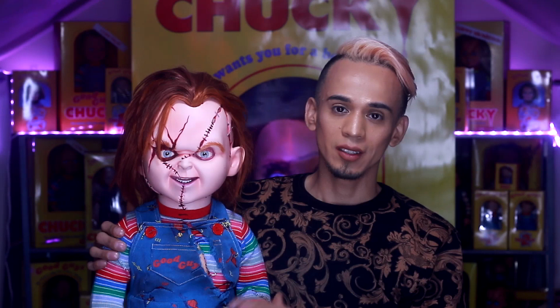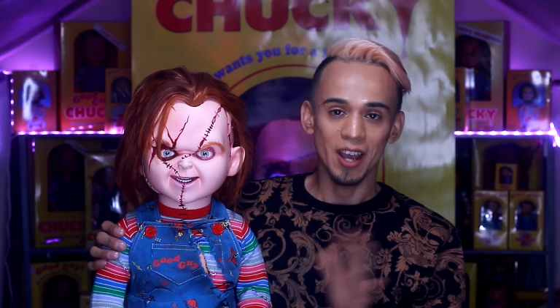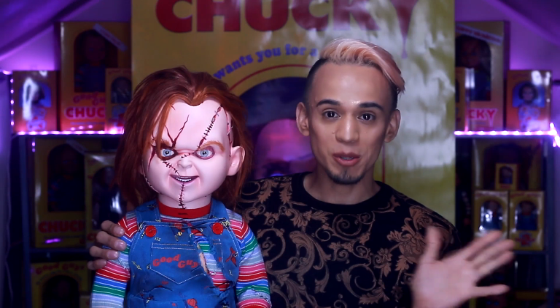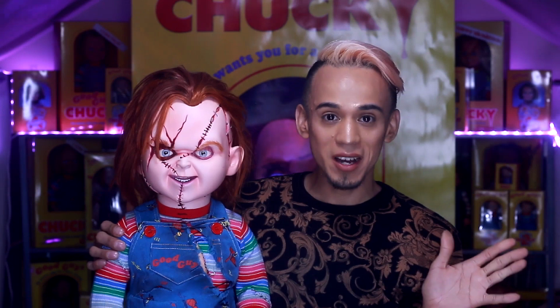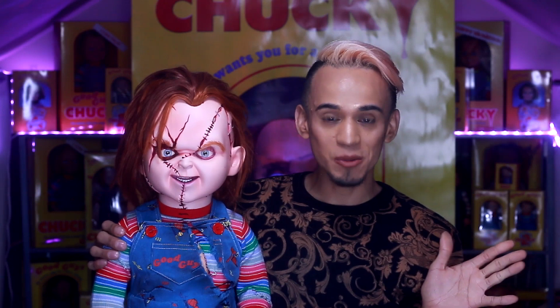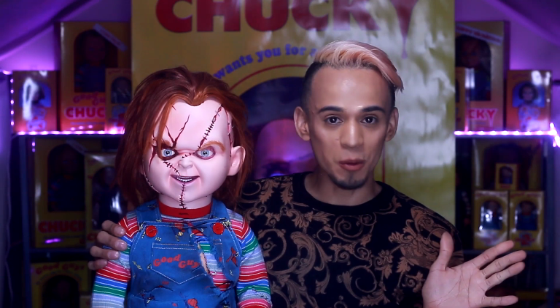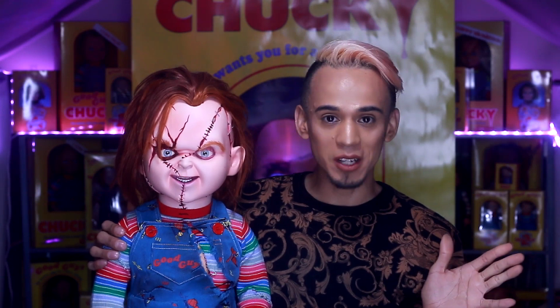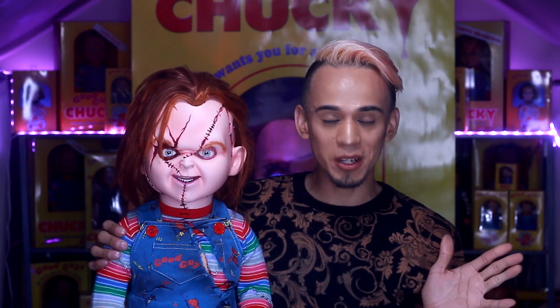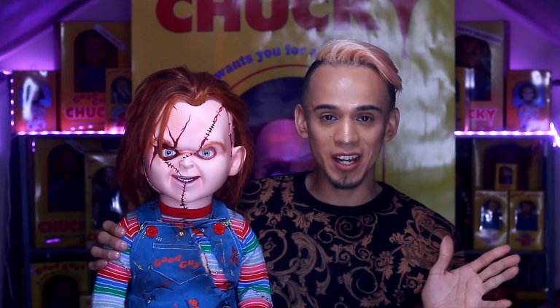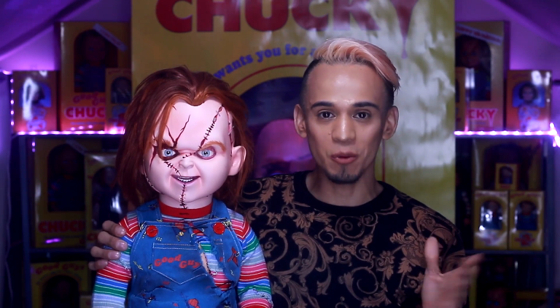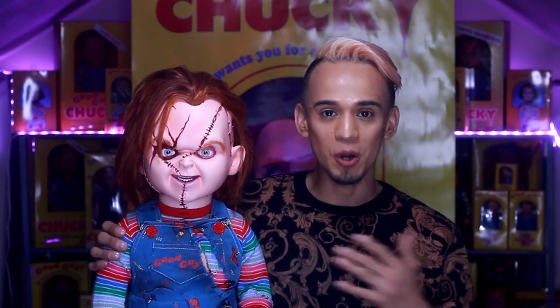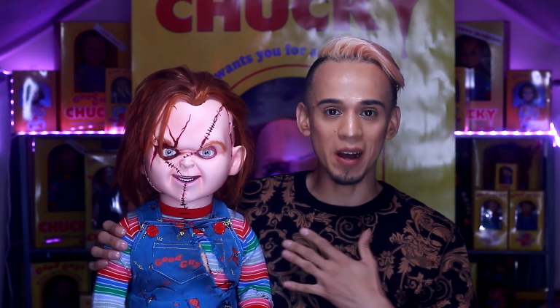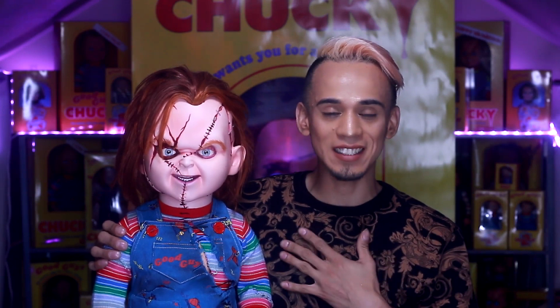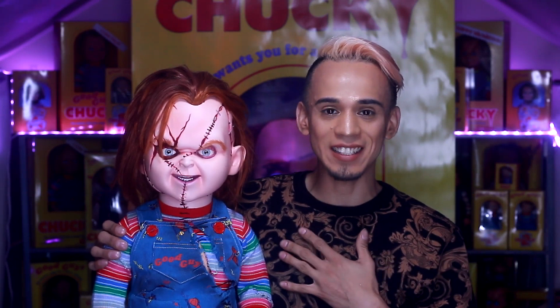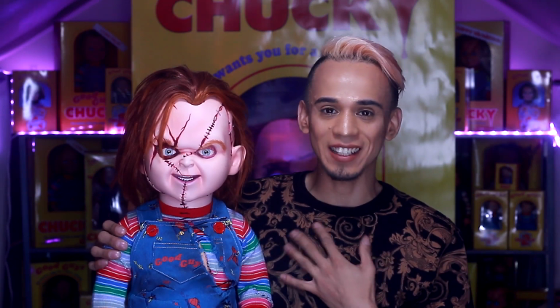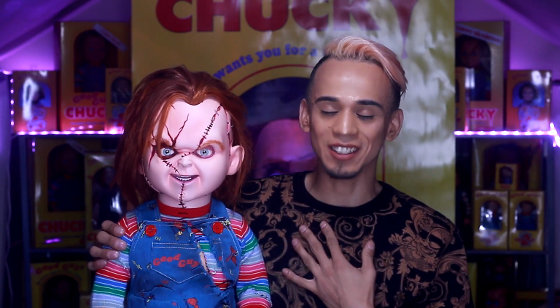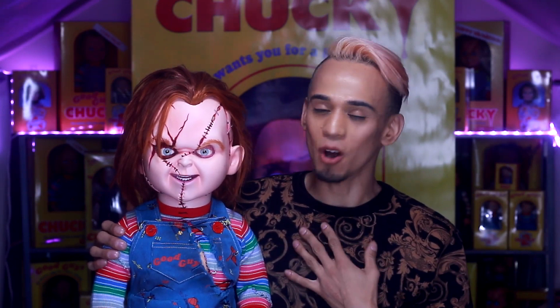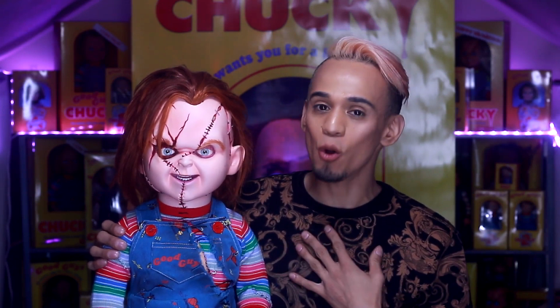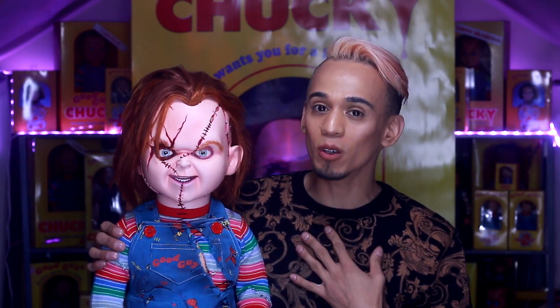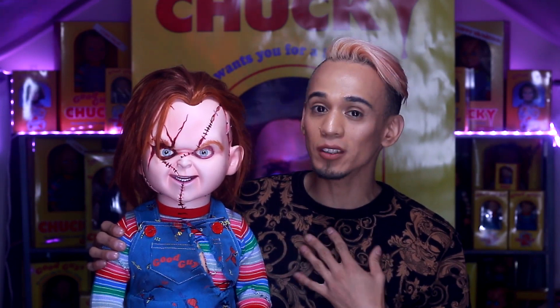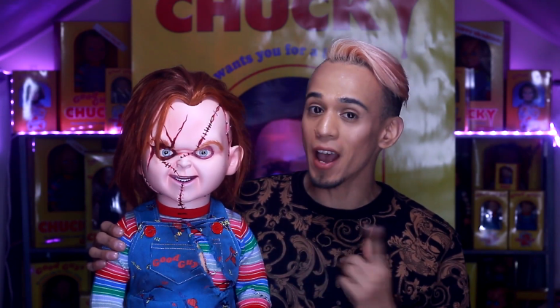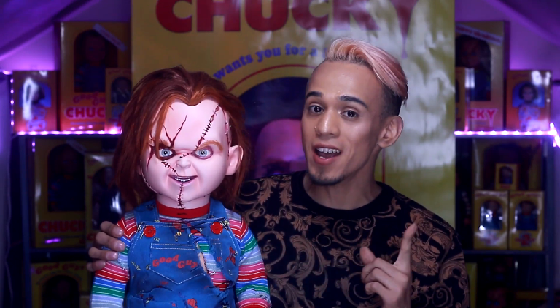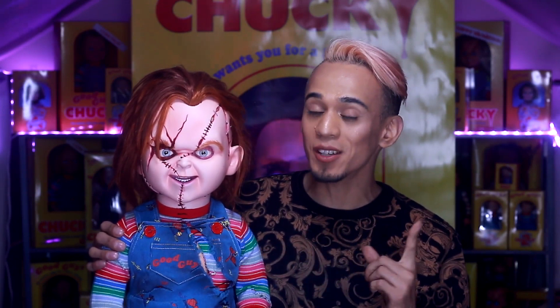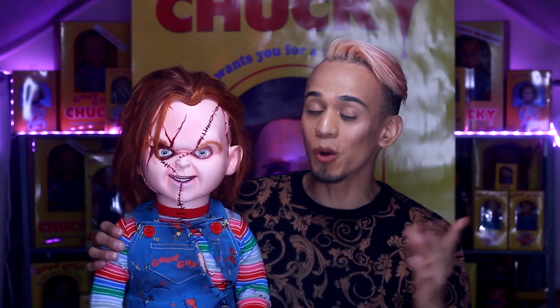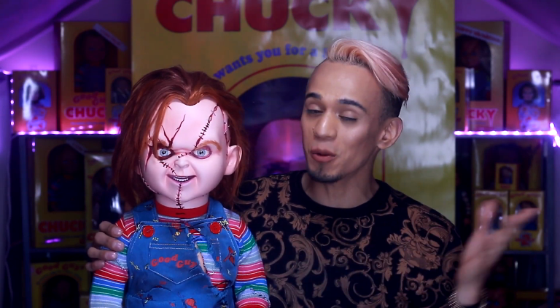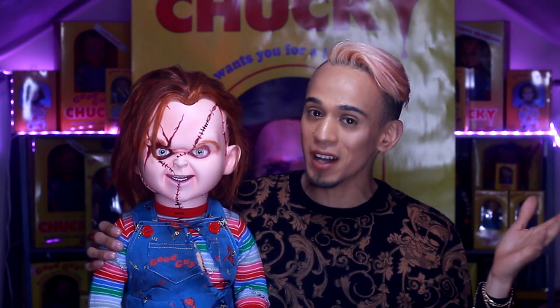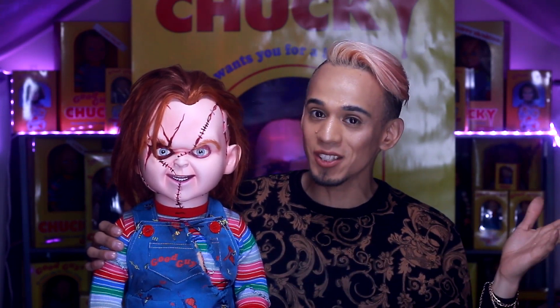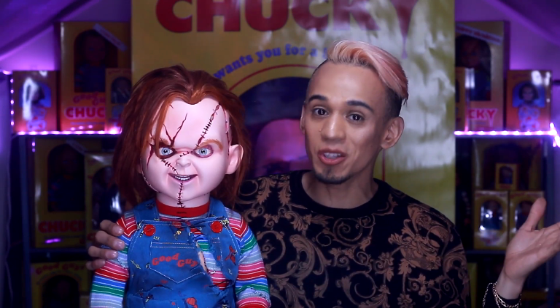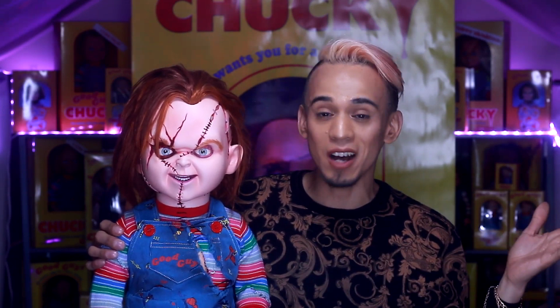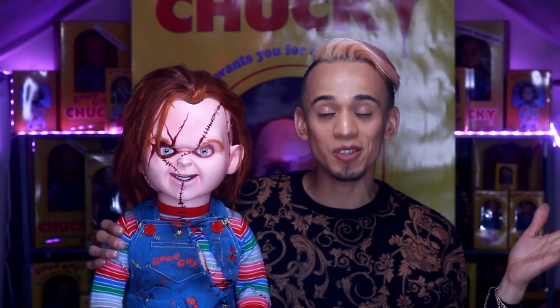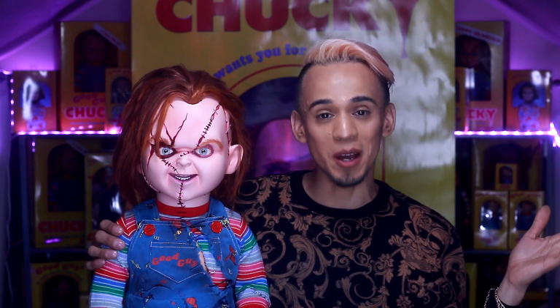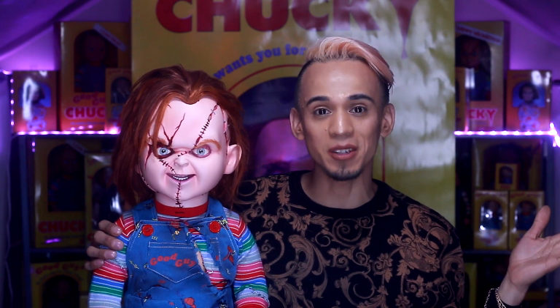Hey, what's up guys, welcome back to my channel, welcome back to the Edgar O World, and welcome back to the House of Nightmares.